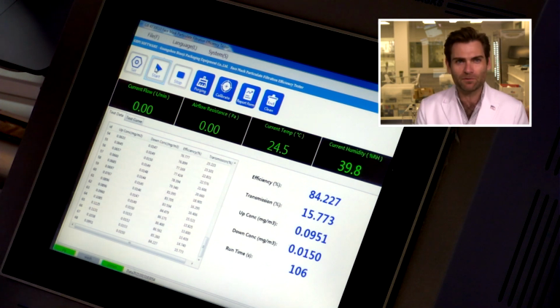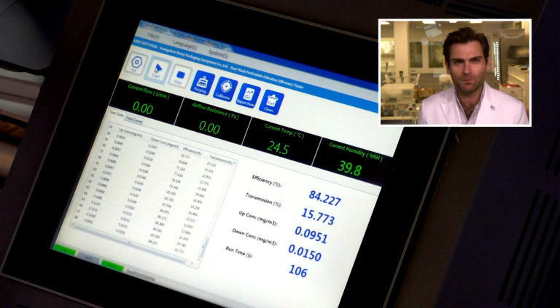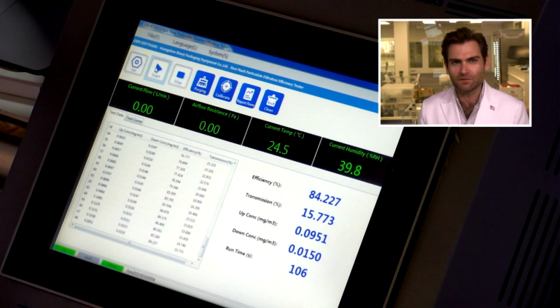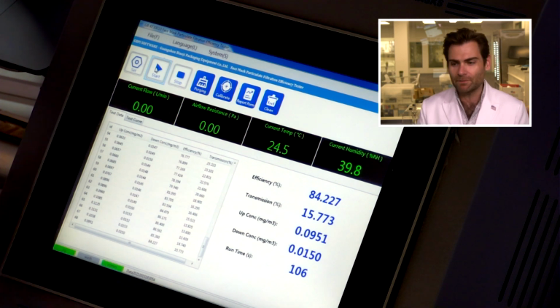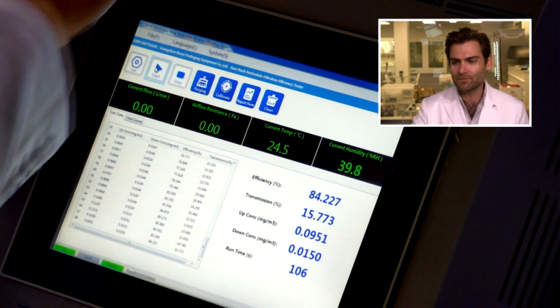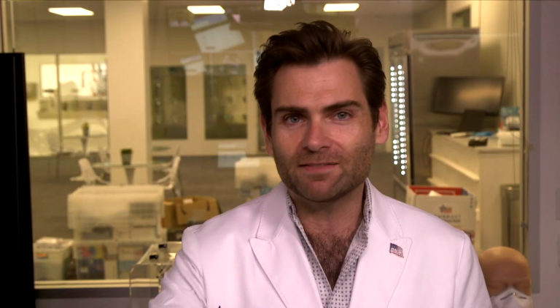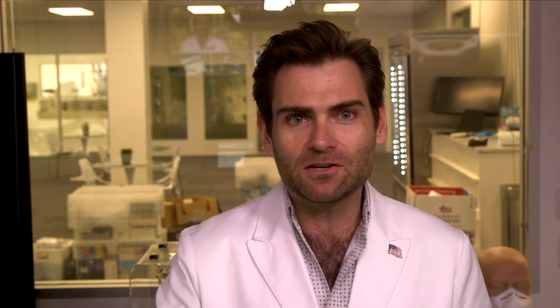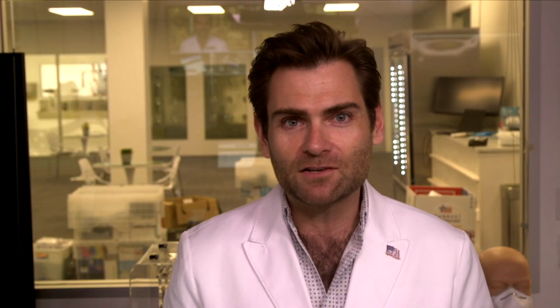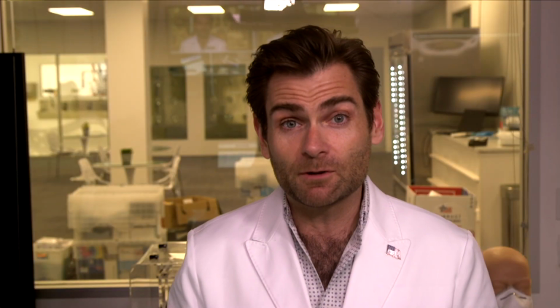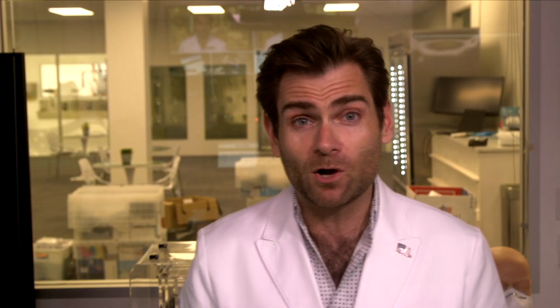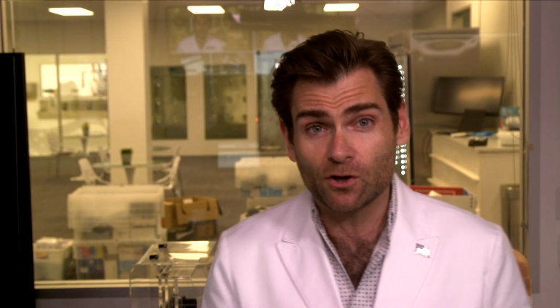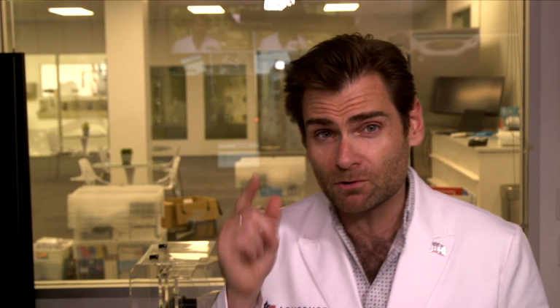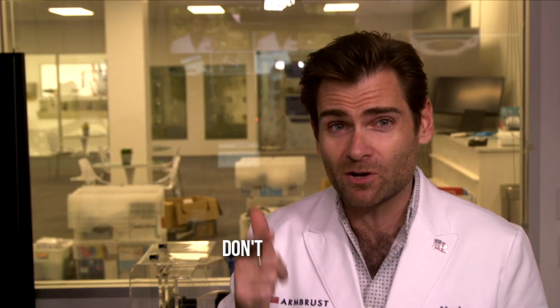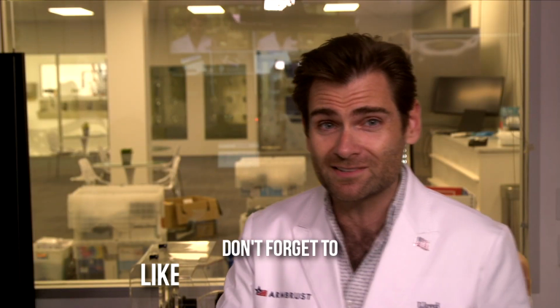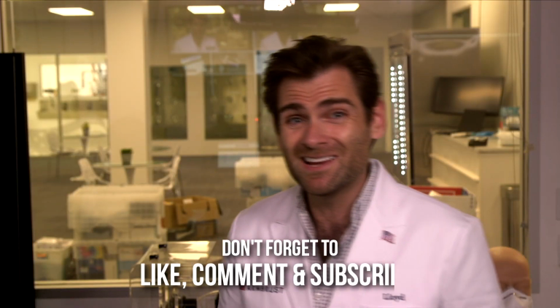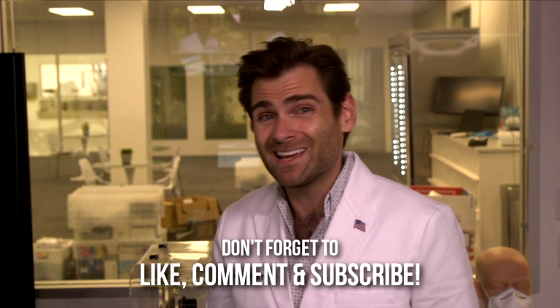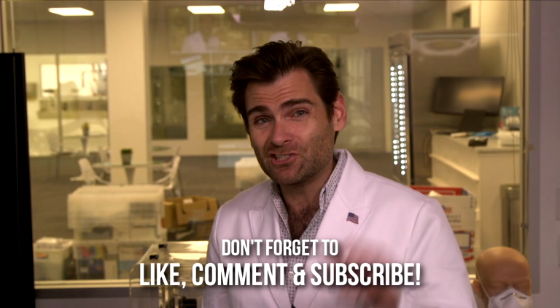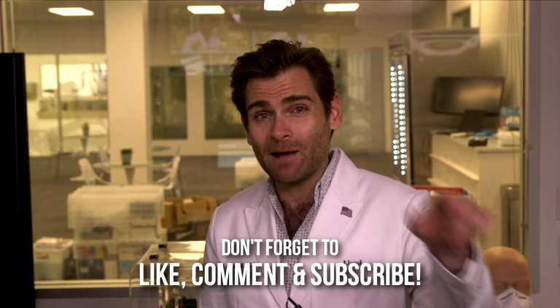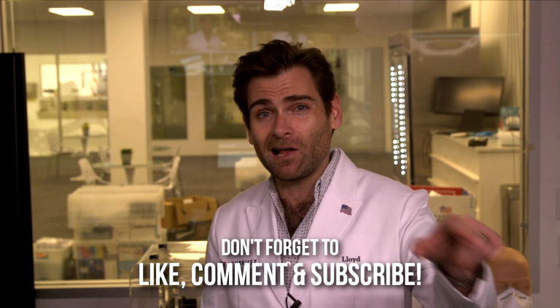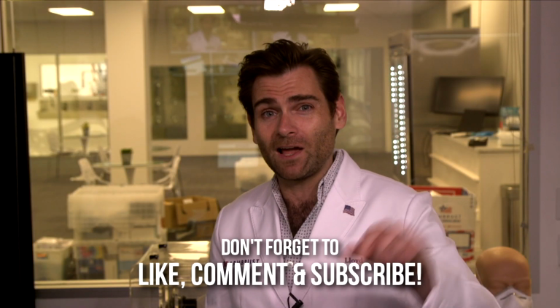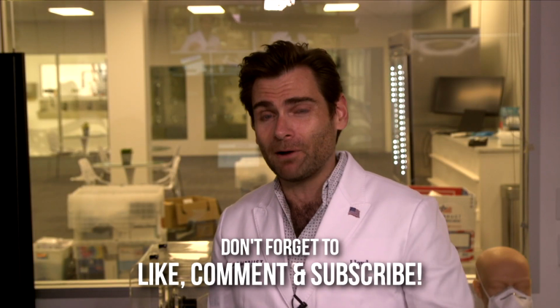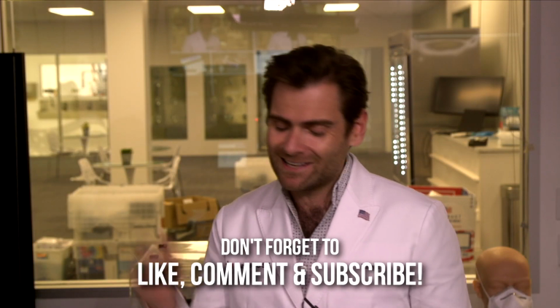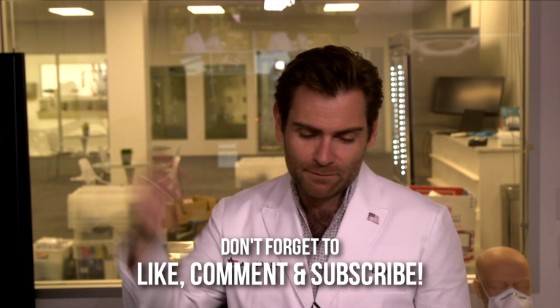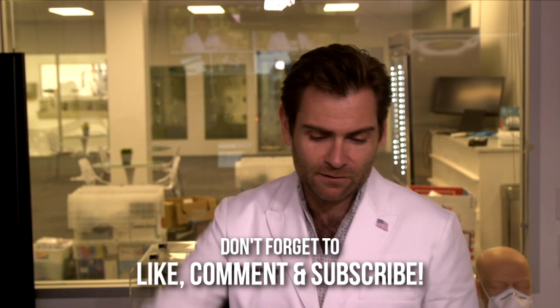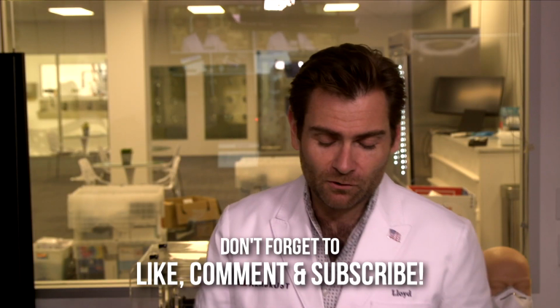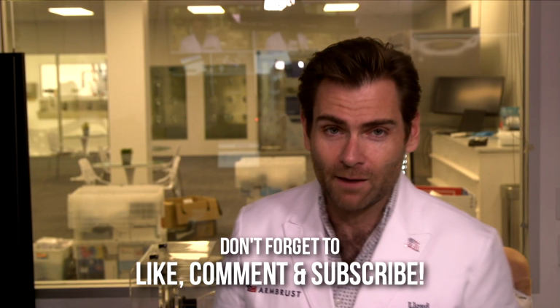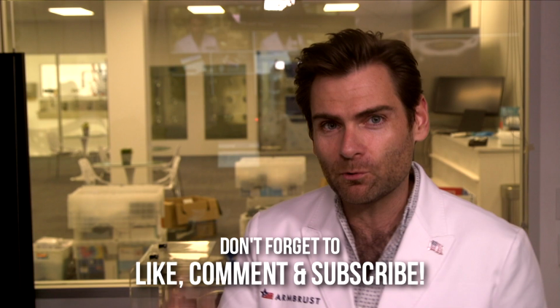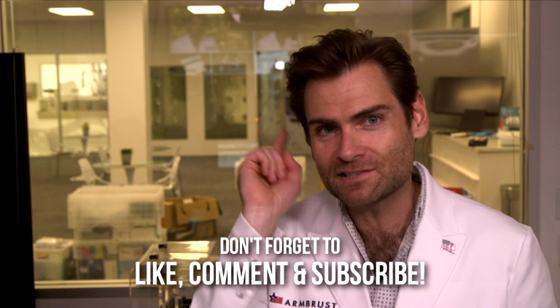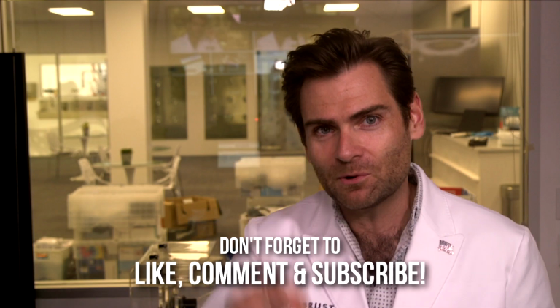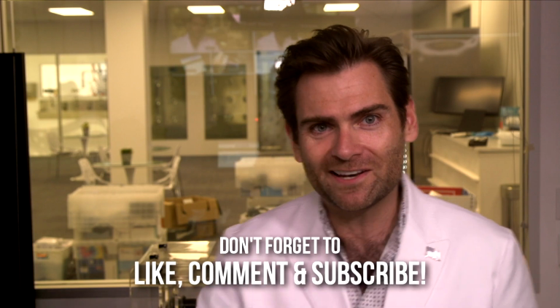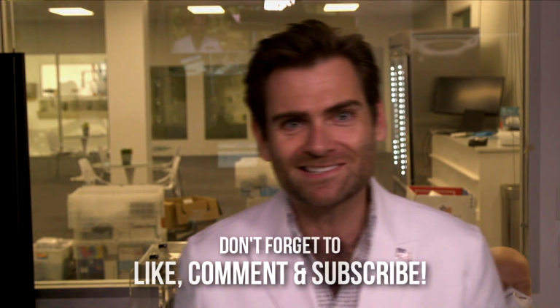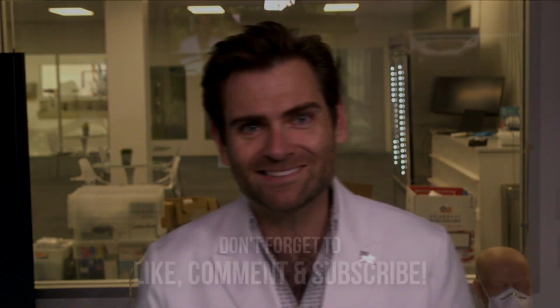All right, thank you guys so much for watching, hope you enjoyed this. Jam that like button, give me a subscribe, and I will see you on the next test.